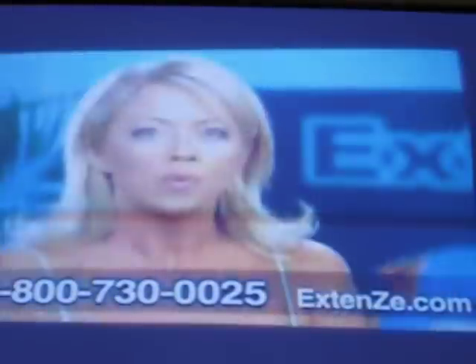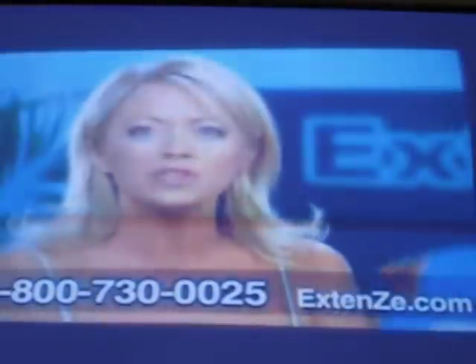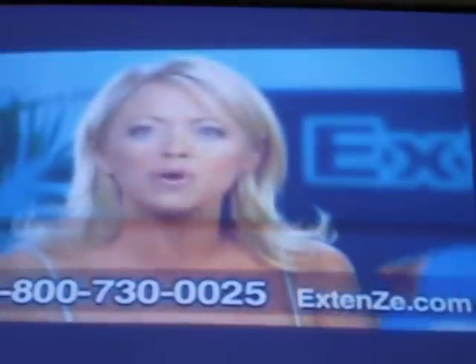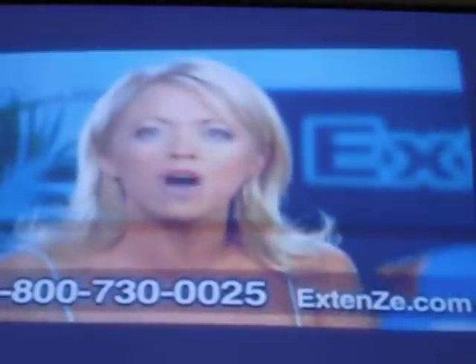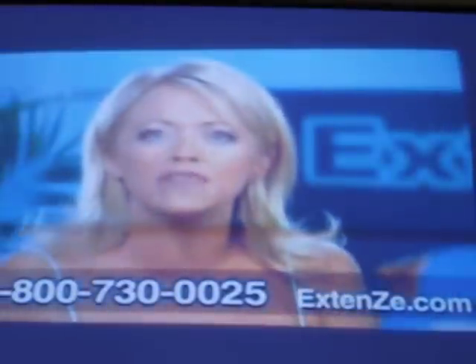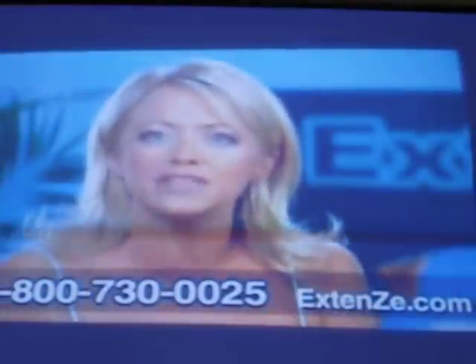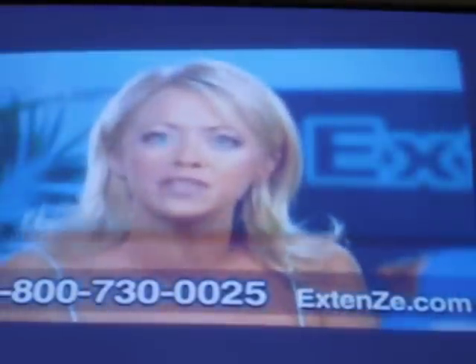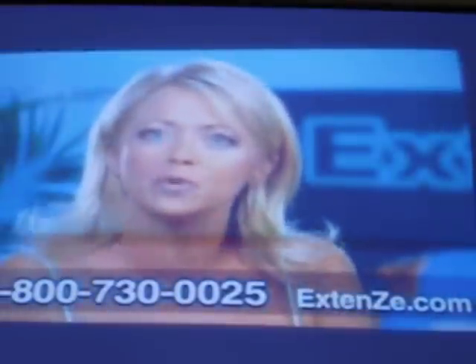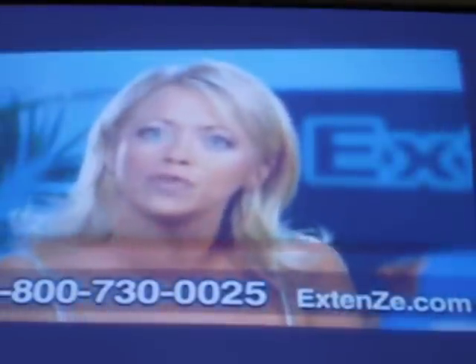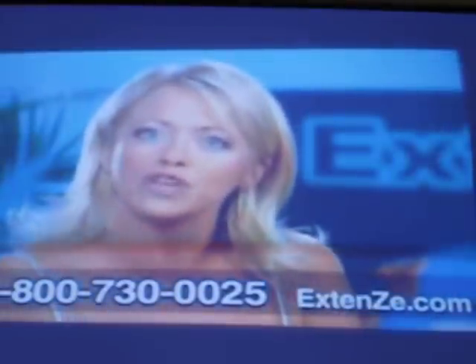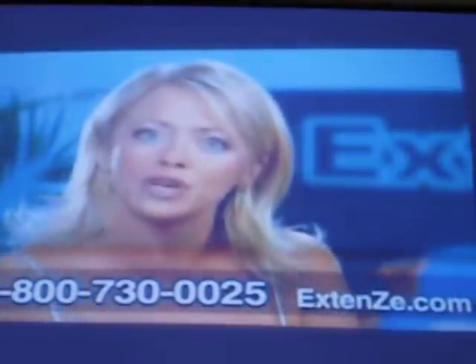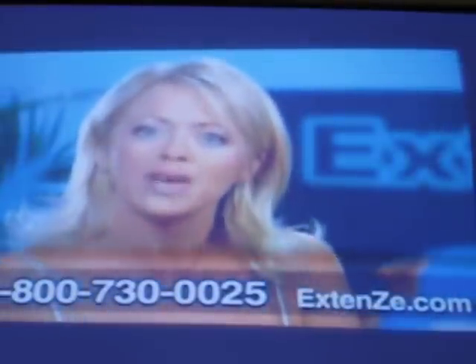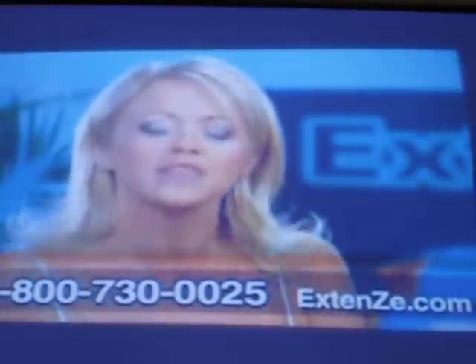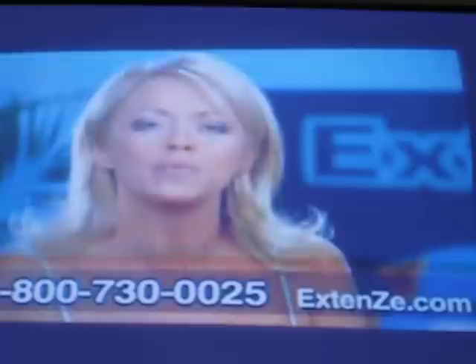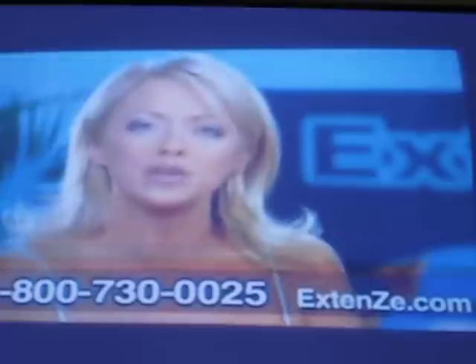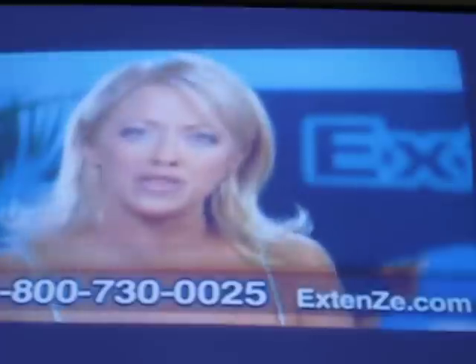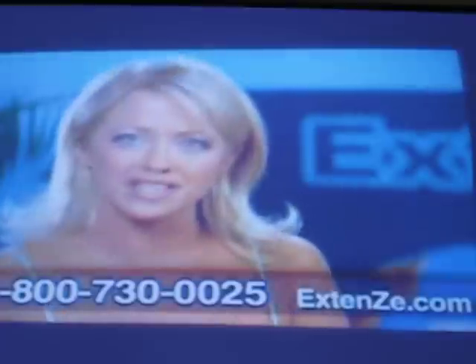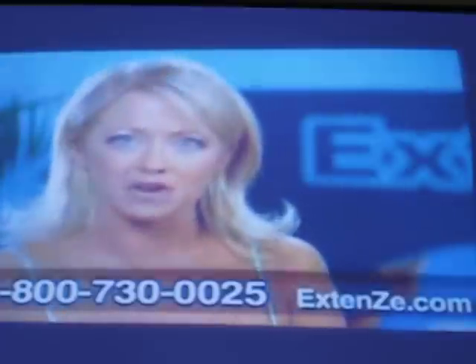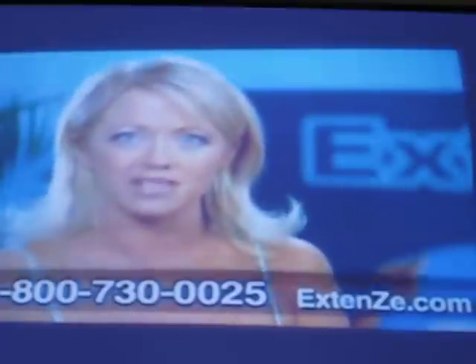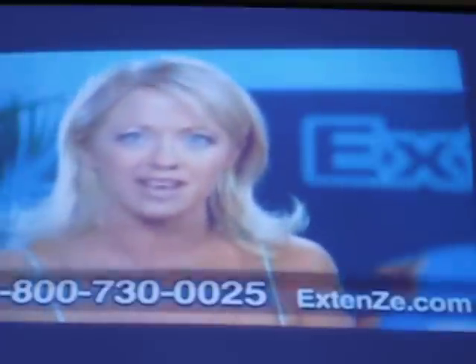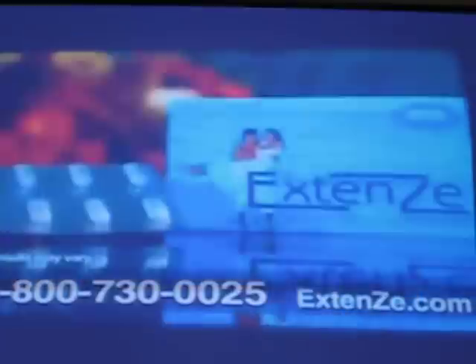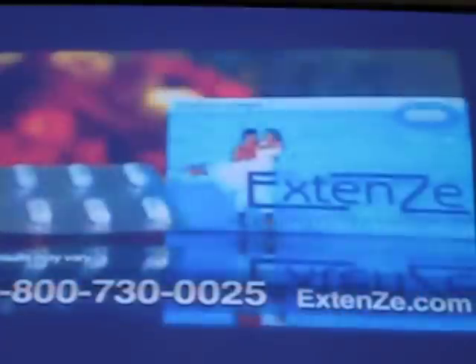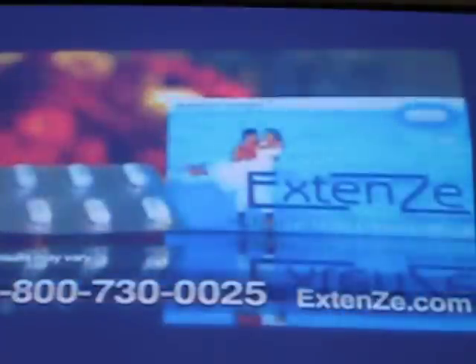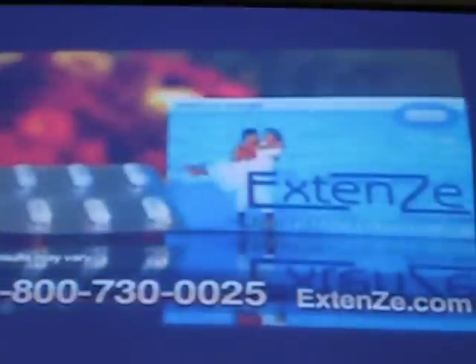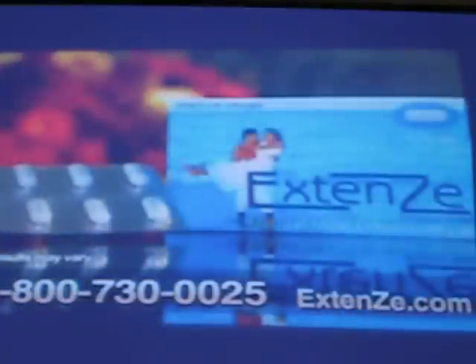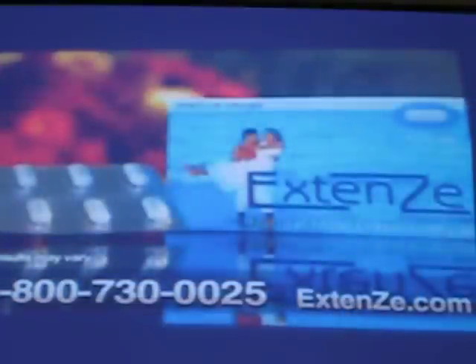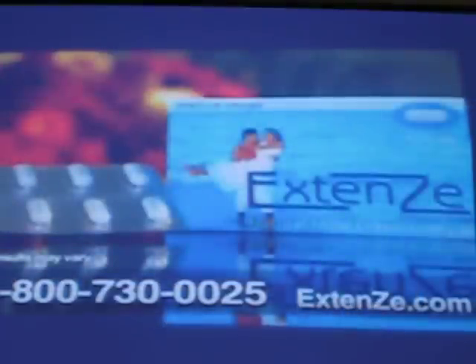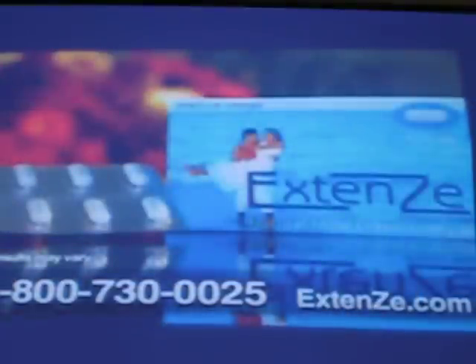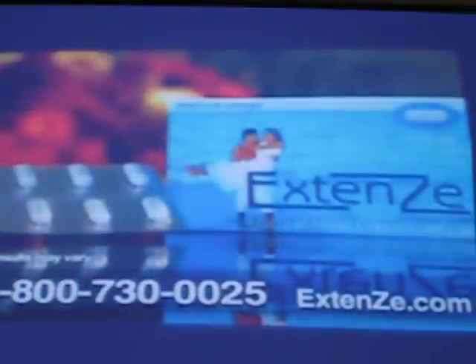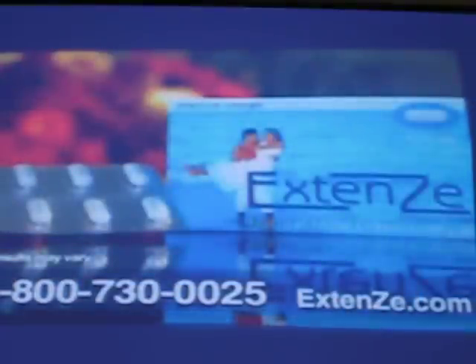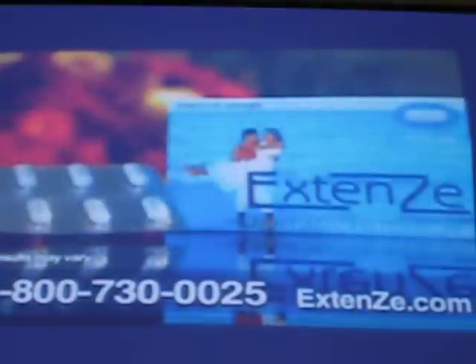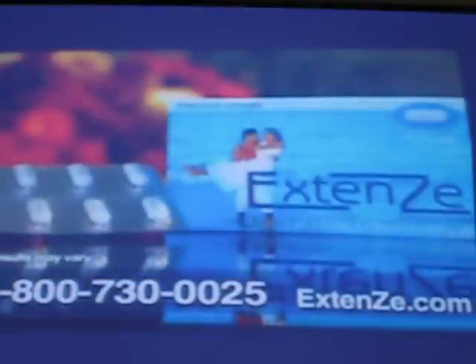We are so confident that this will work for you that we will make you this guarantee: if you don't see real, noticeable growth, it costs you nothing.